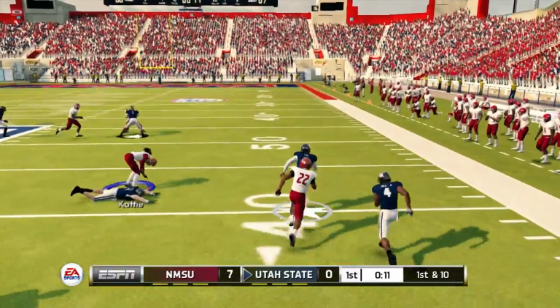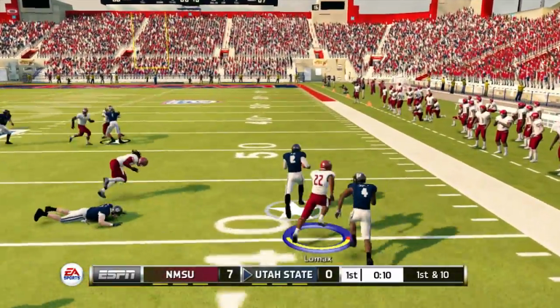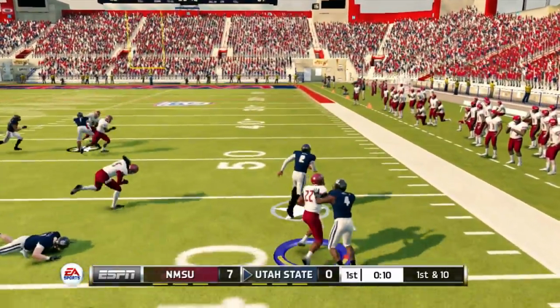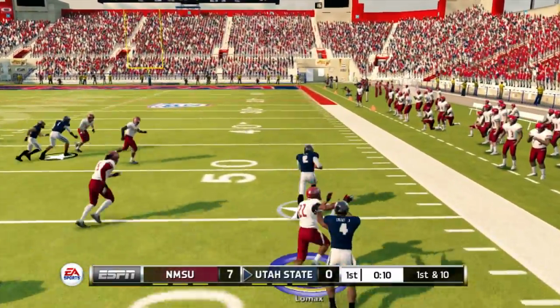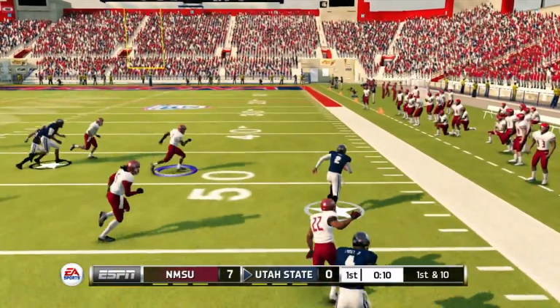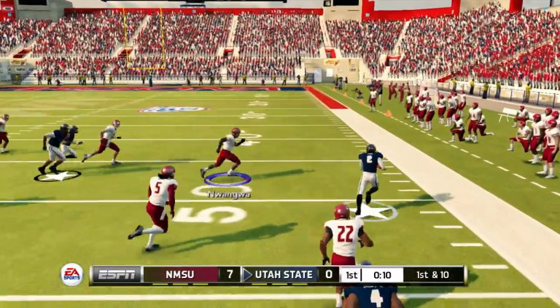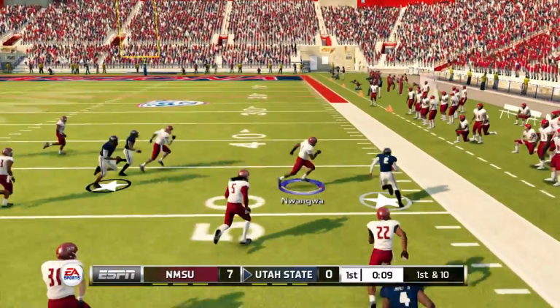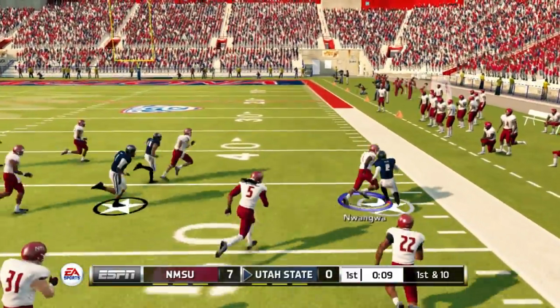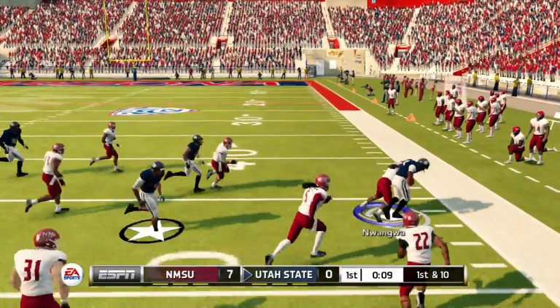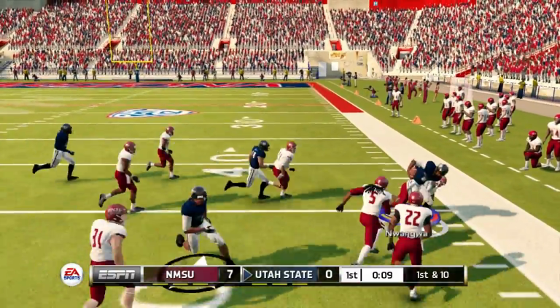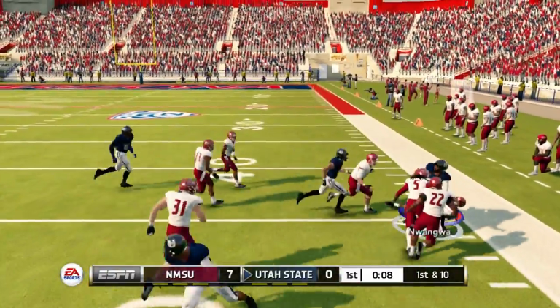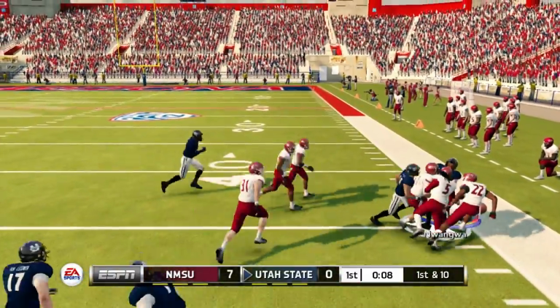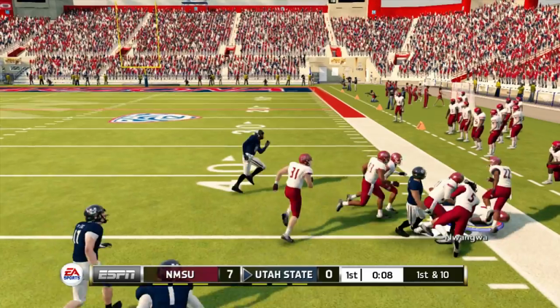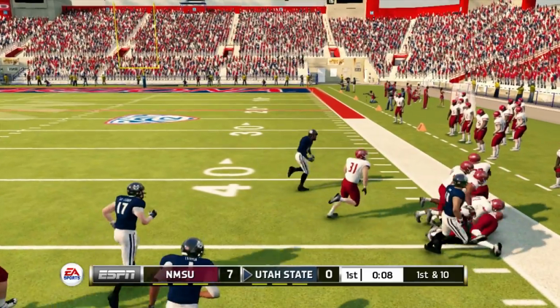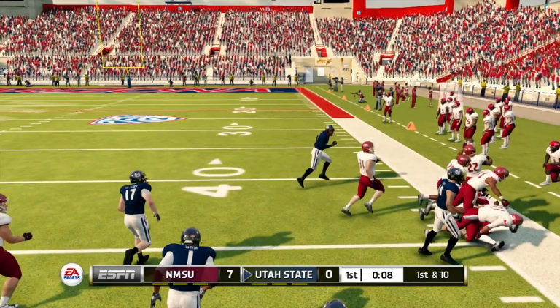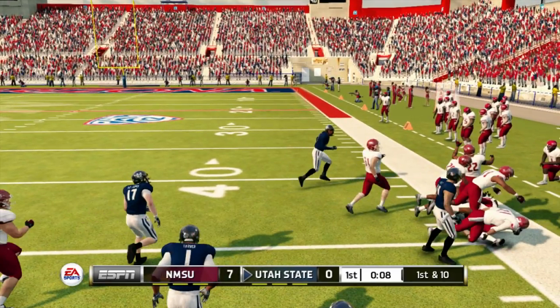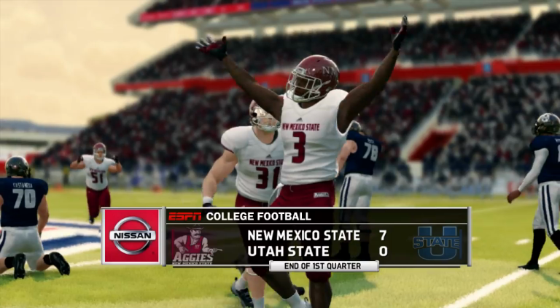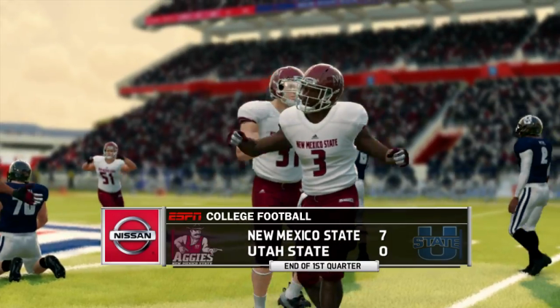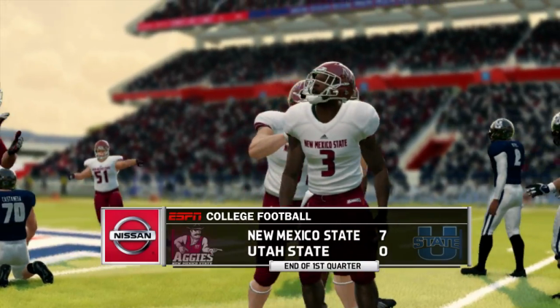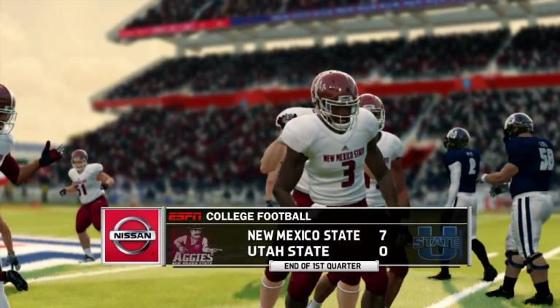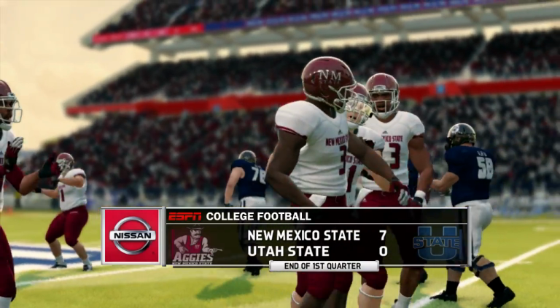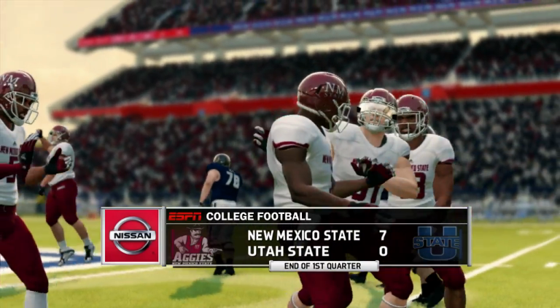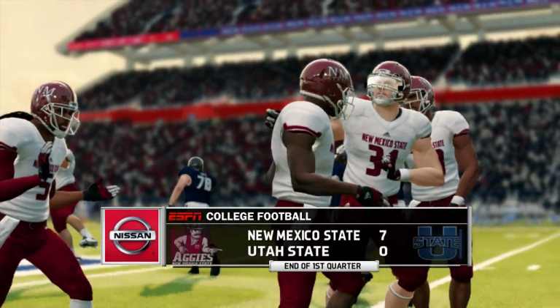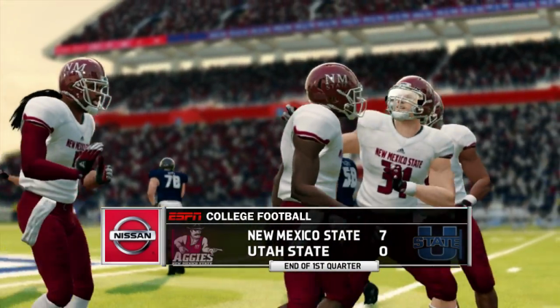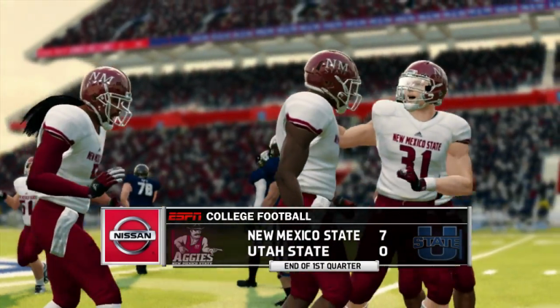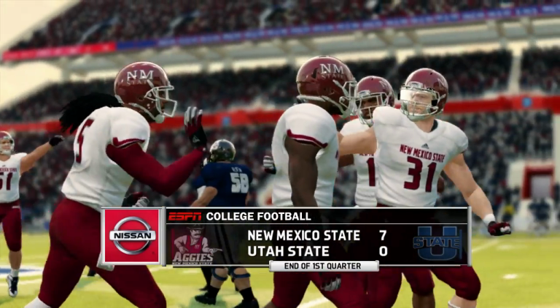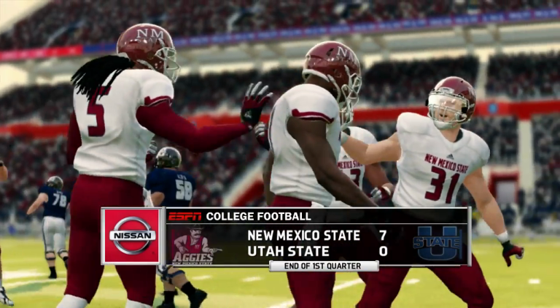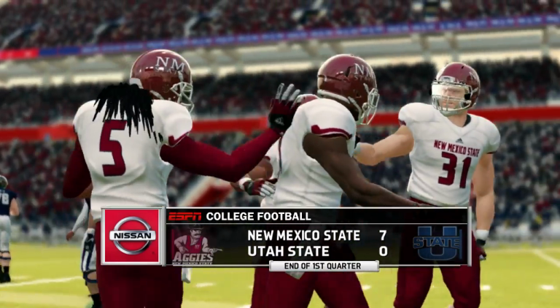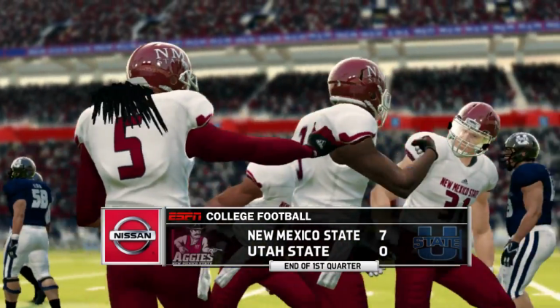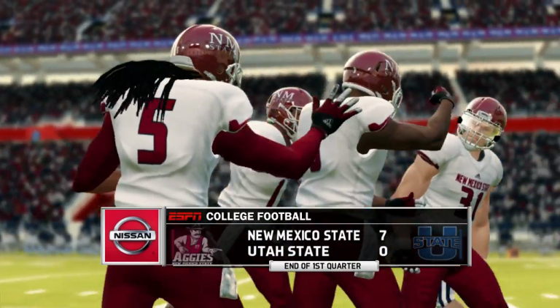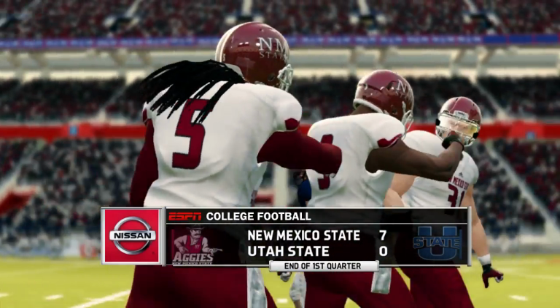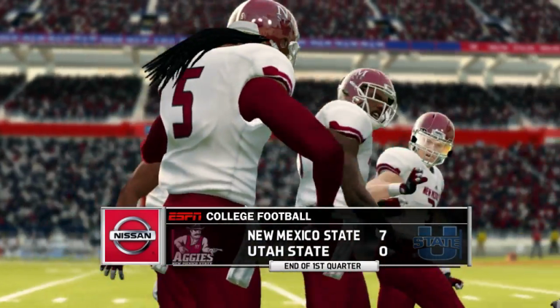He's to the 40, across midfield, diving. We head to the second quarter, 7-0, New Mexico State.